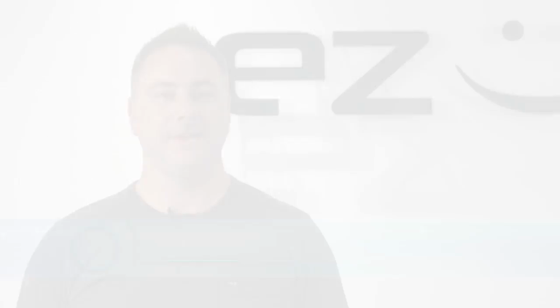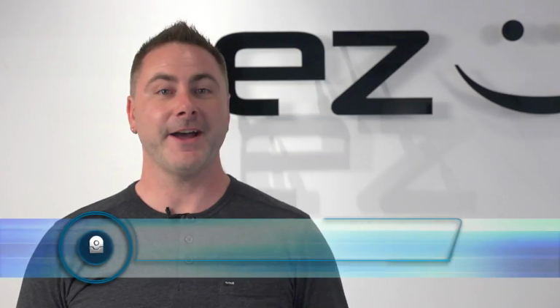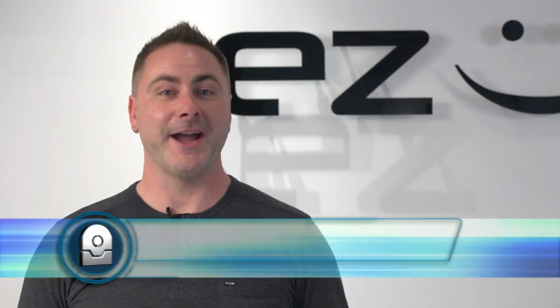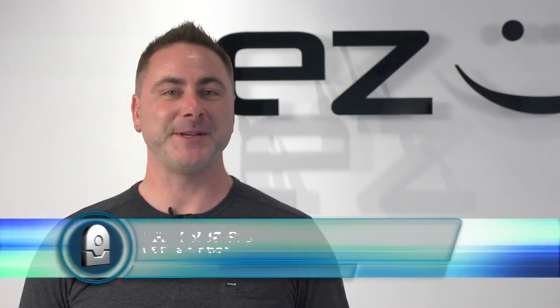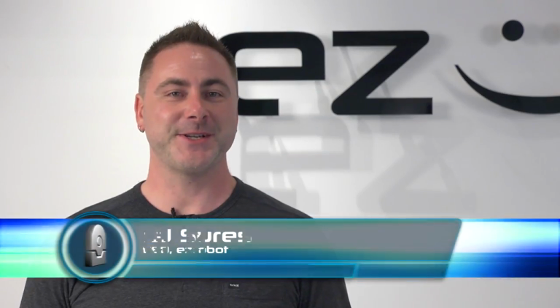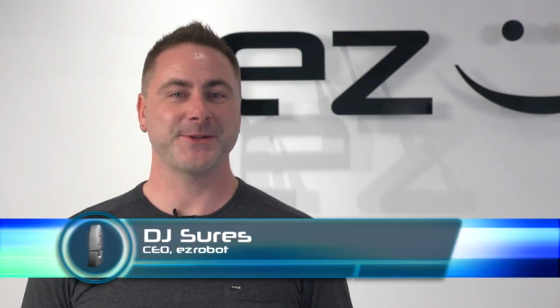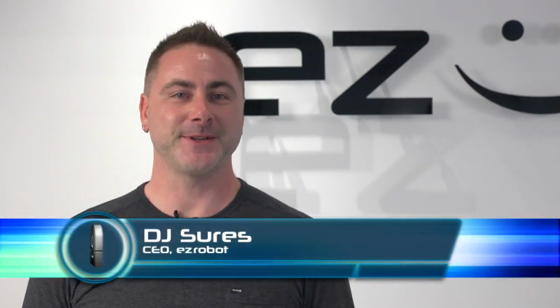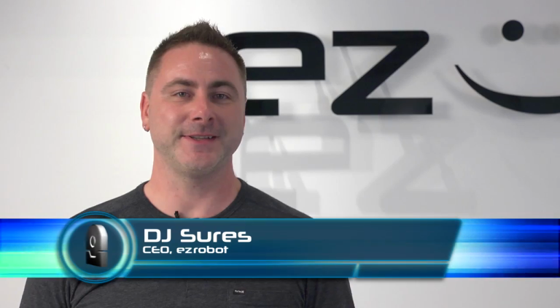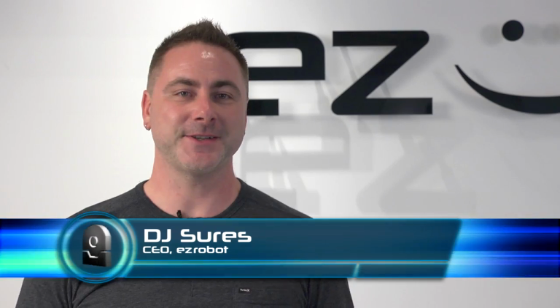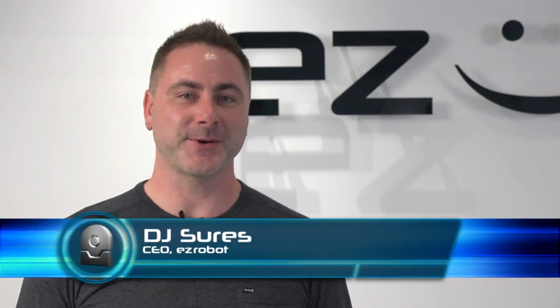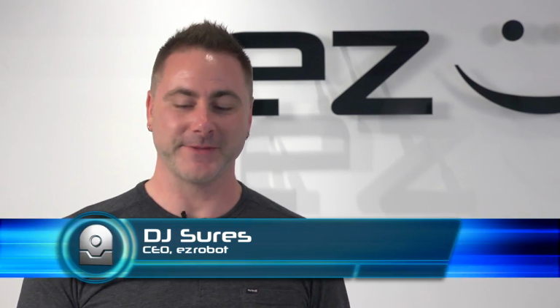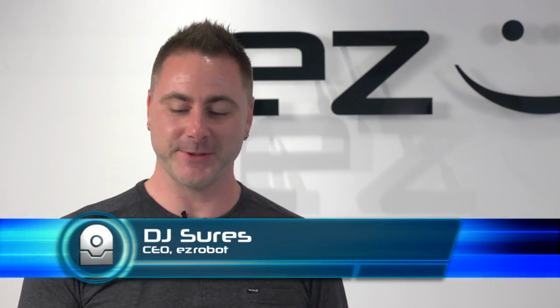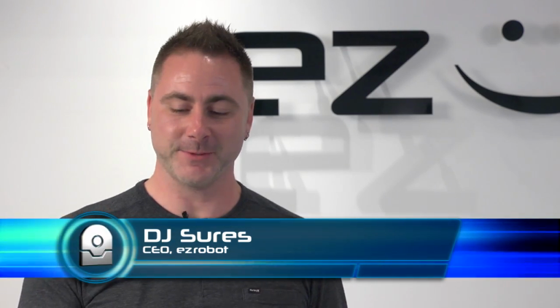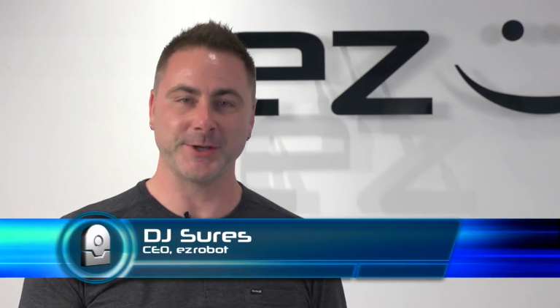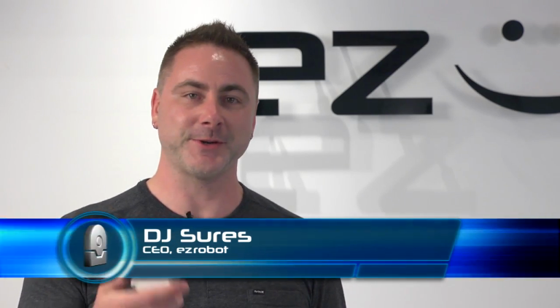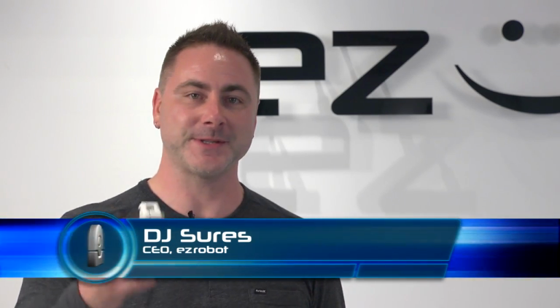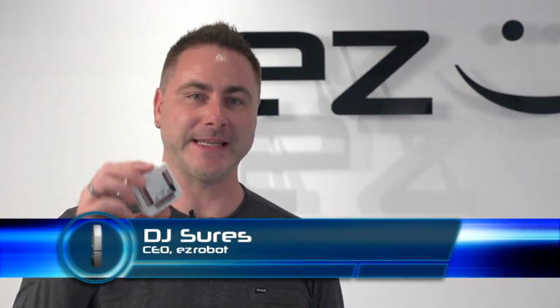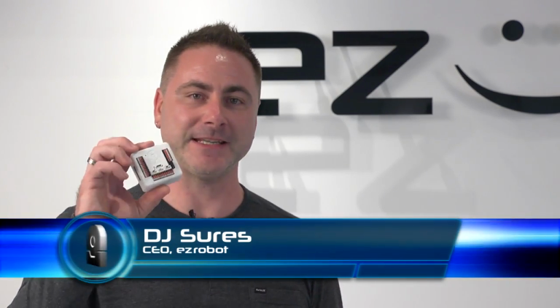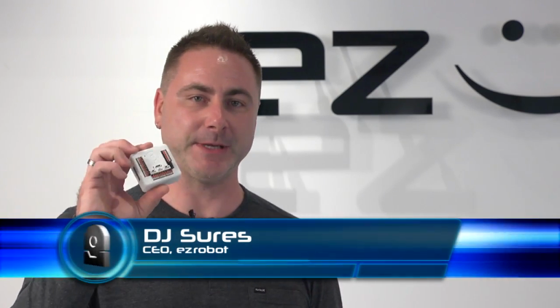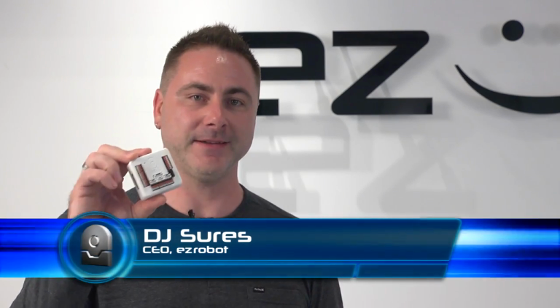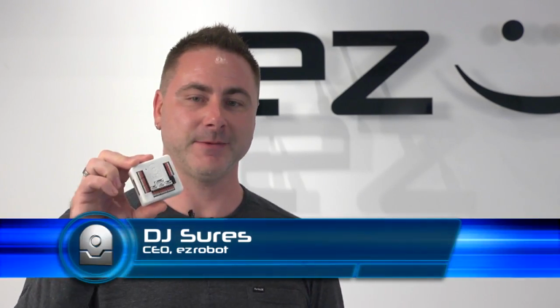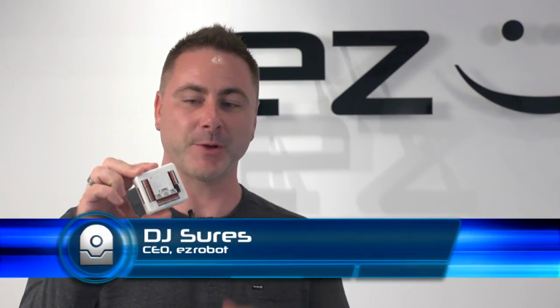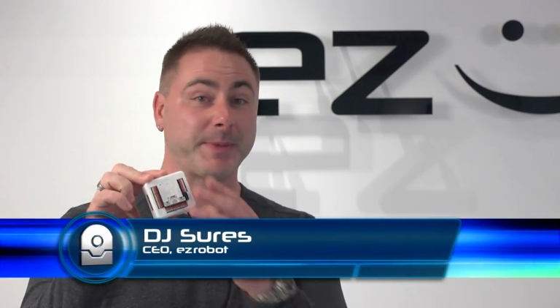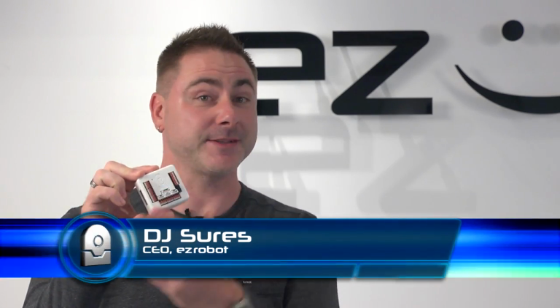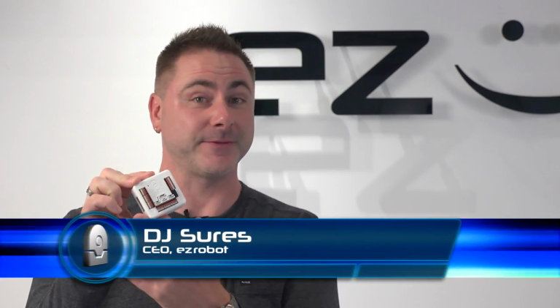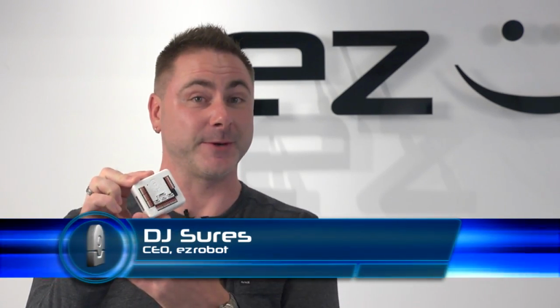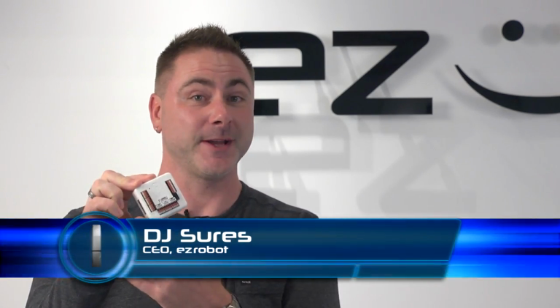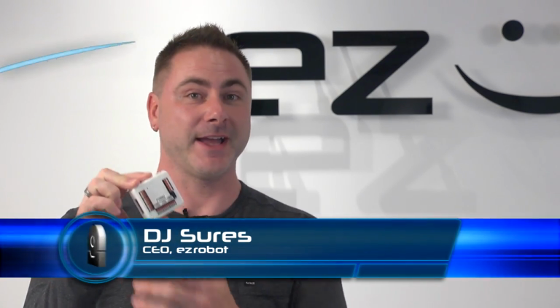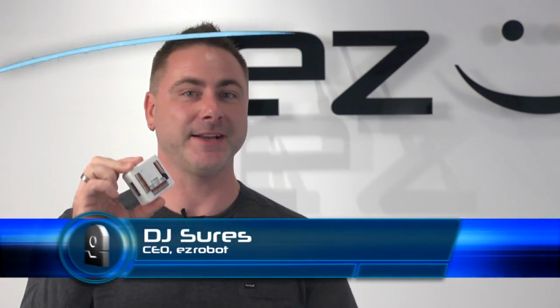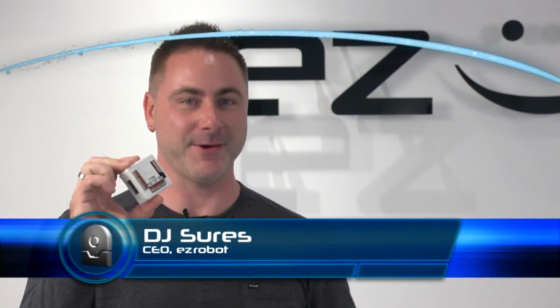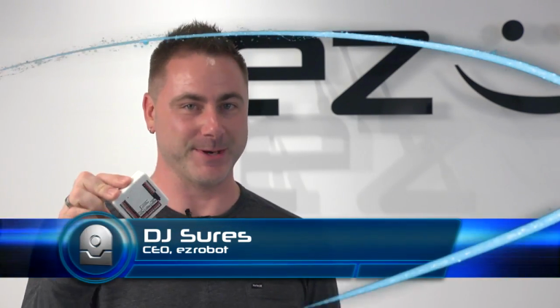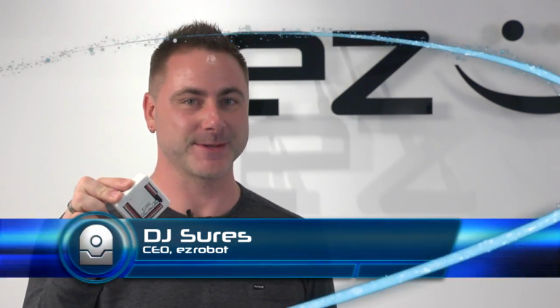Hi, I'm DJ Schurz. In this tutorial video, we're going to introduce the EZB, what all the pins are for, and how it works.